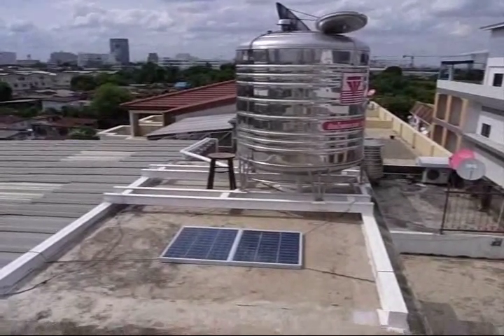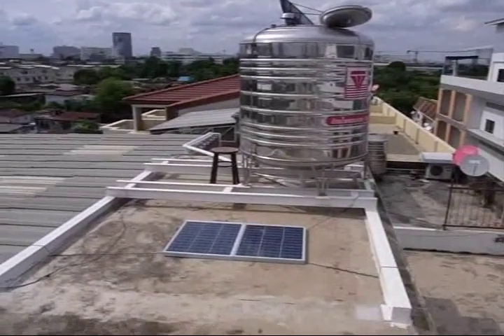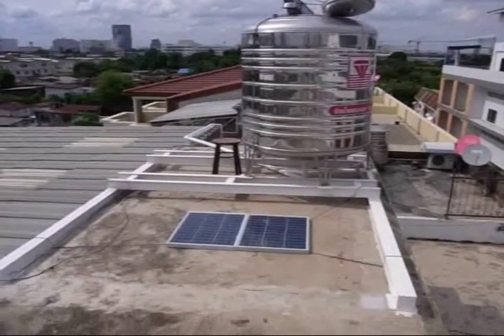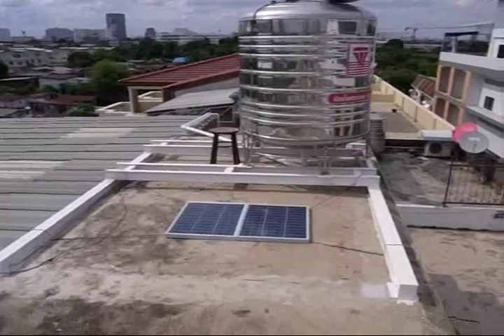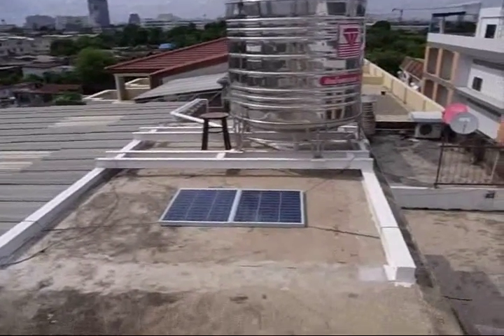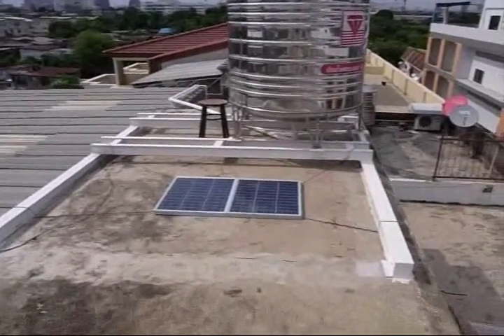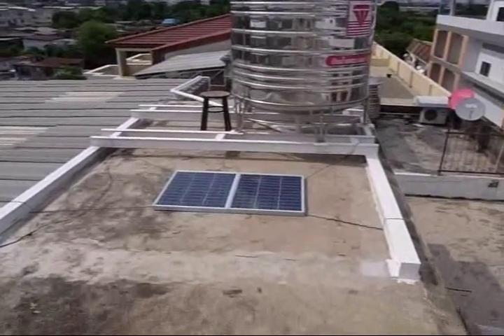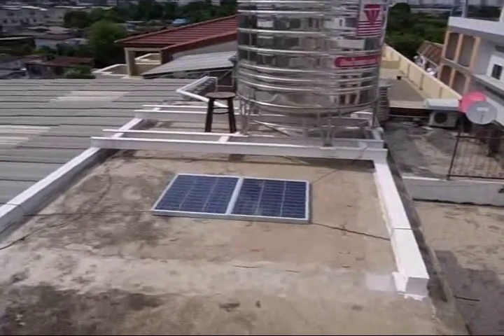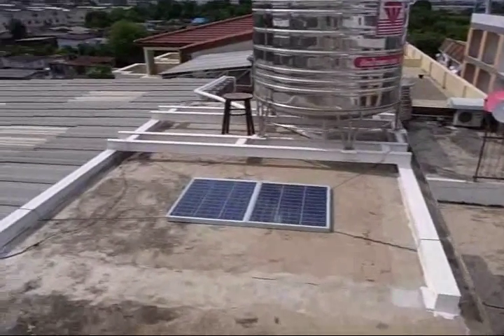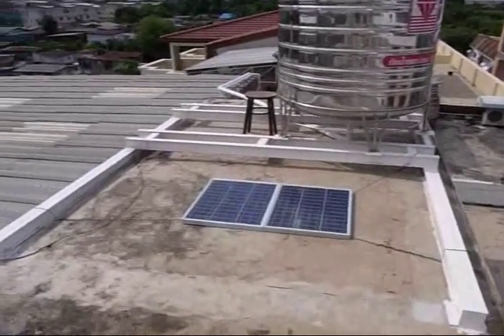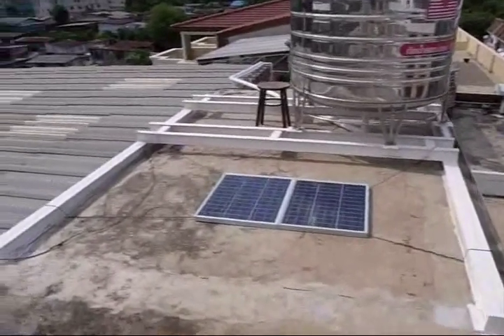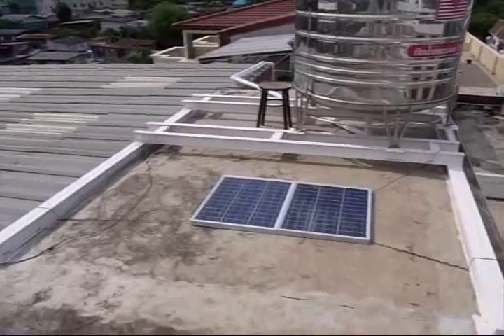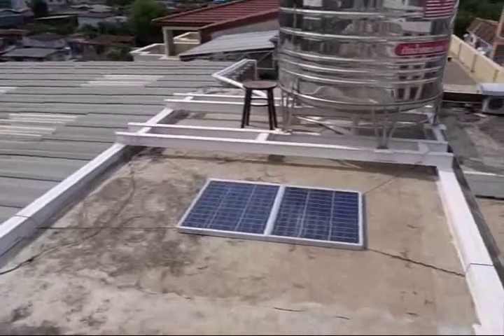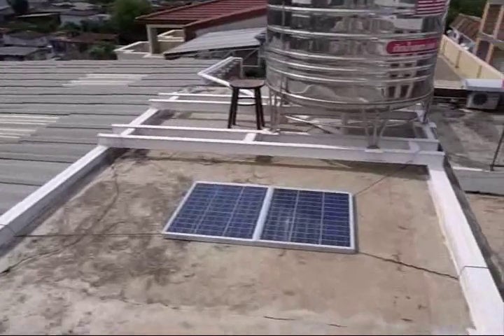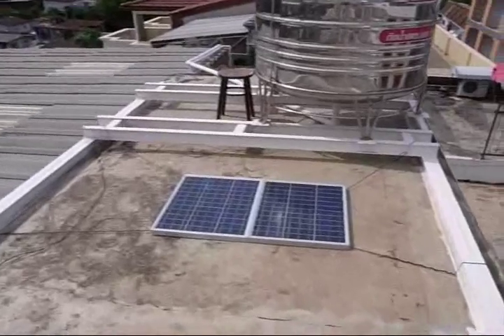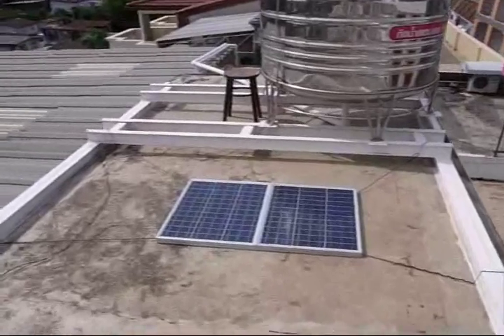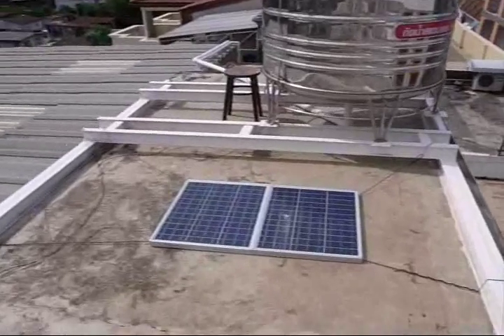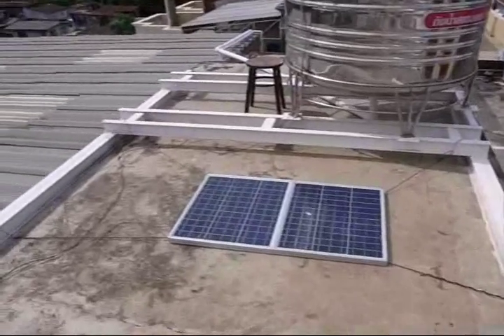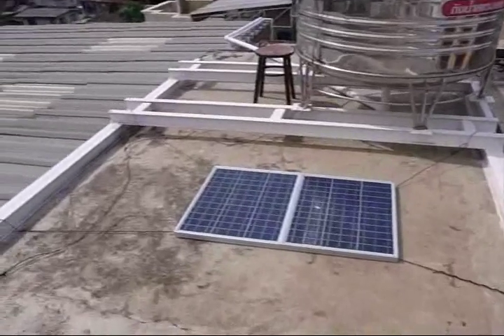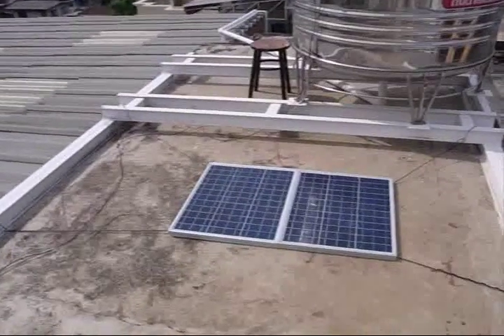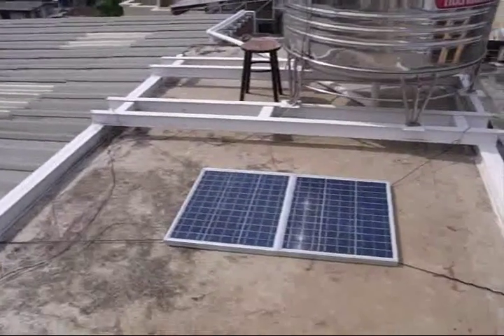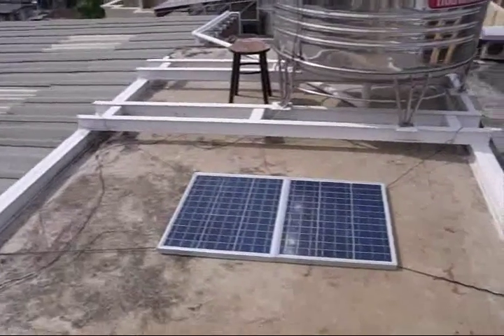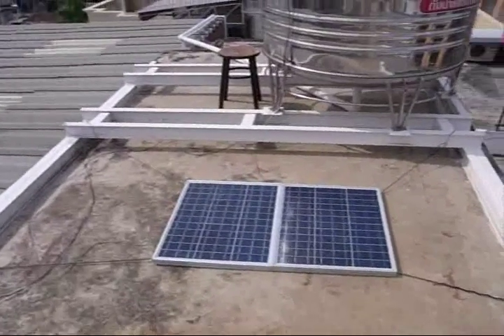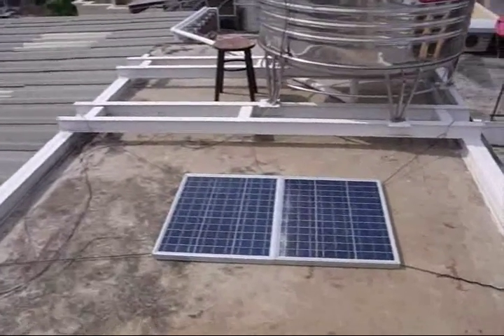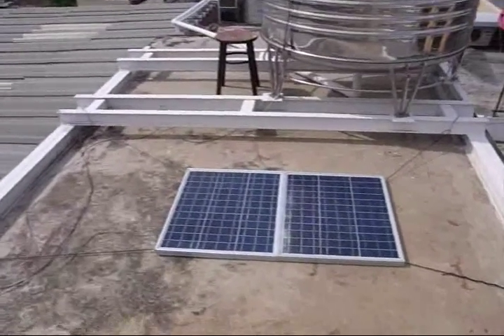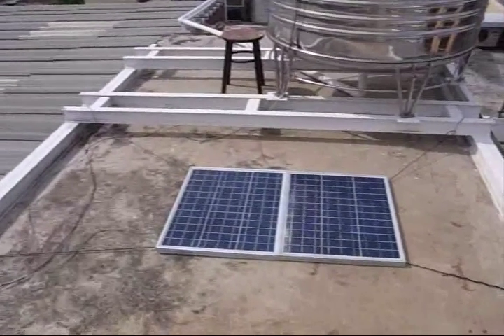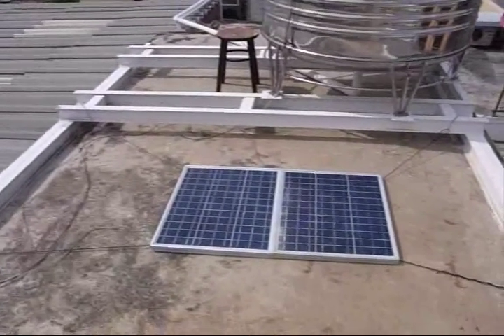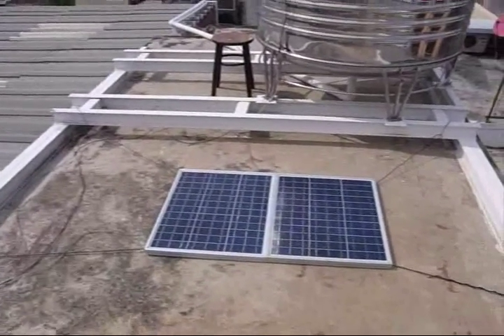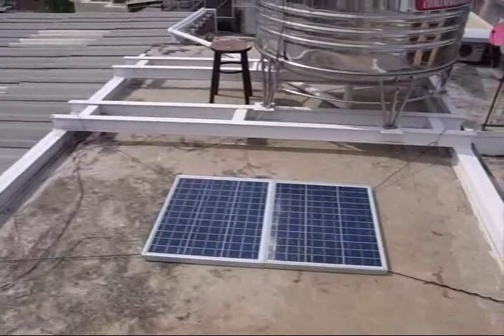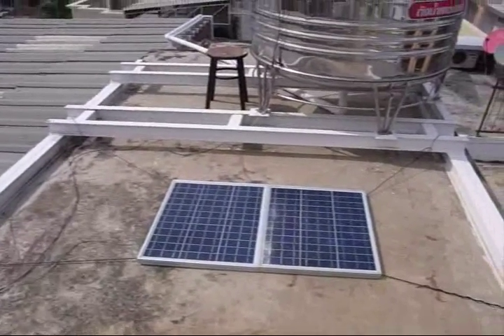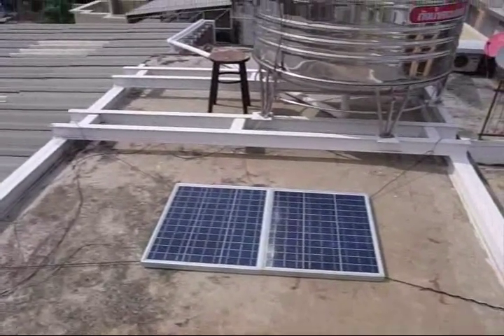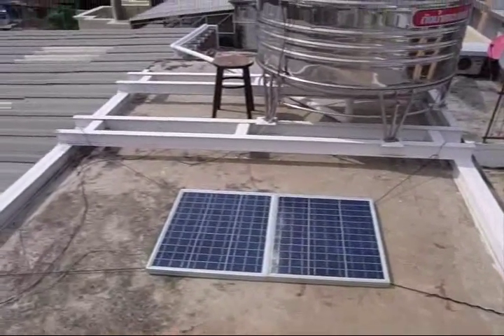As you can see we have a couple of relatively small solar panels here. They are 240 watts.